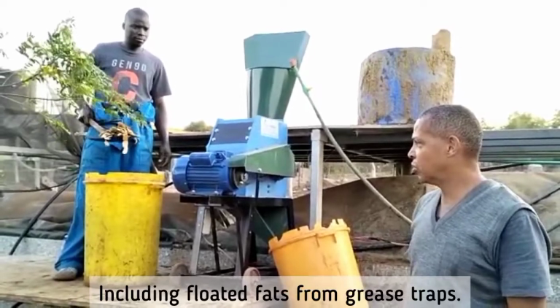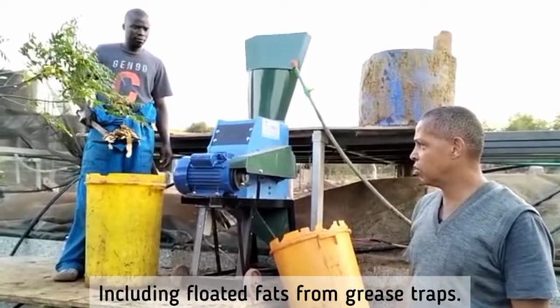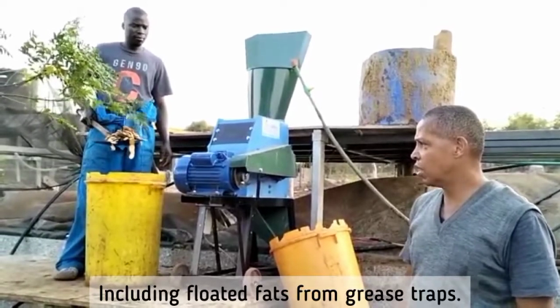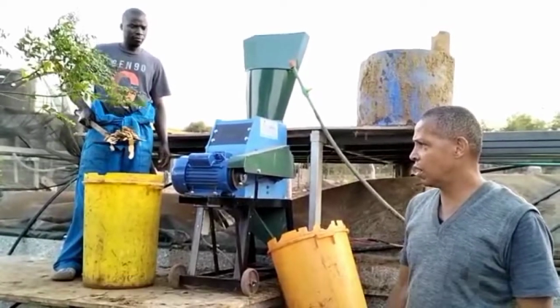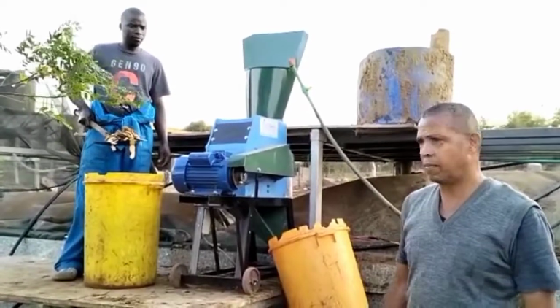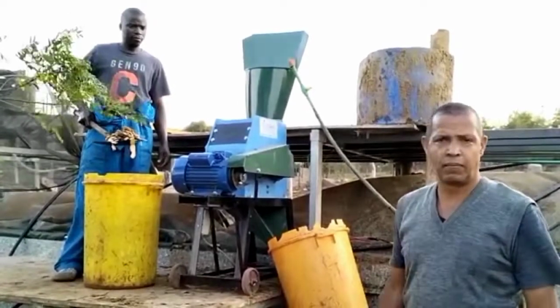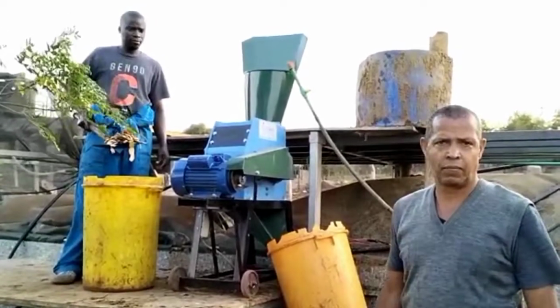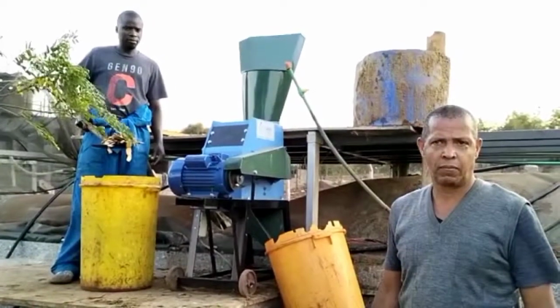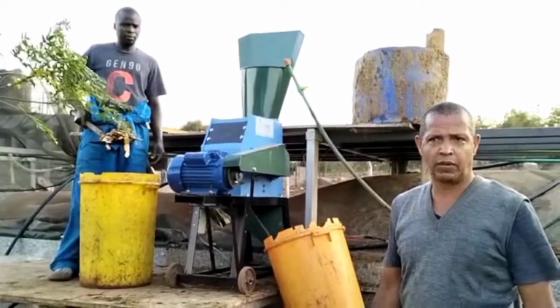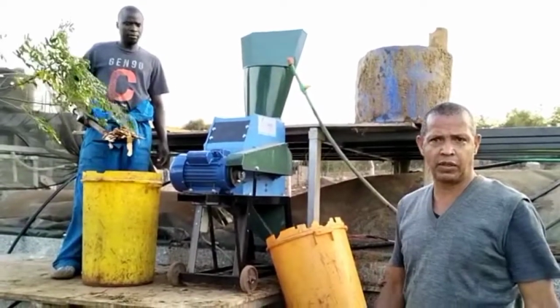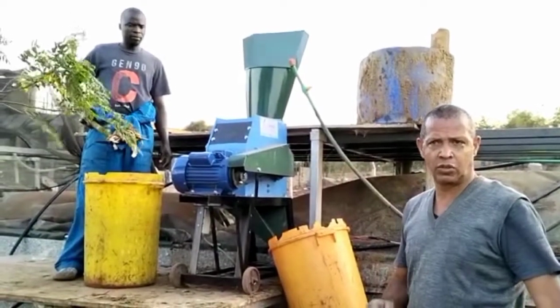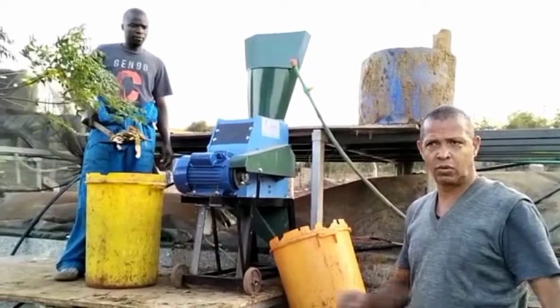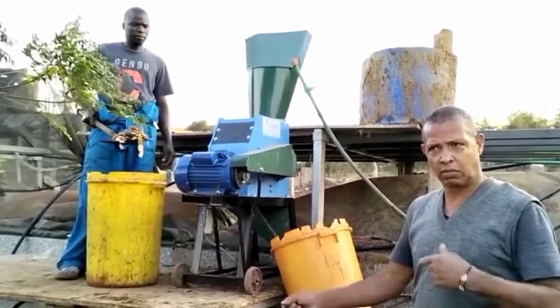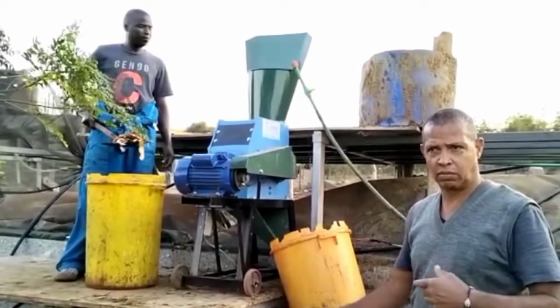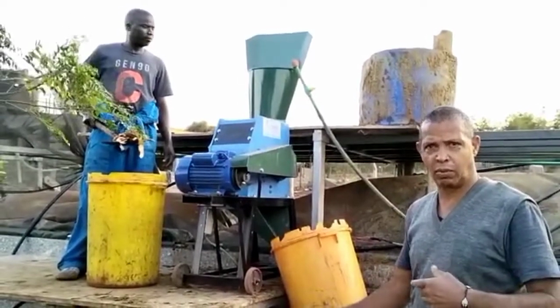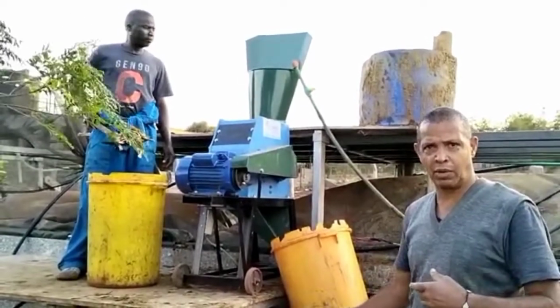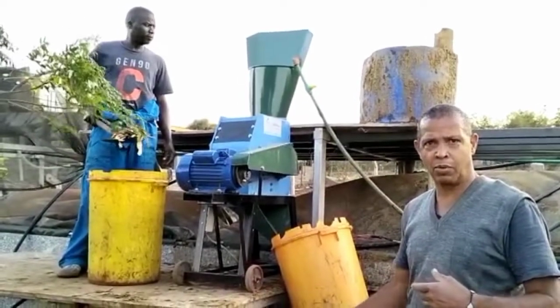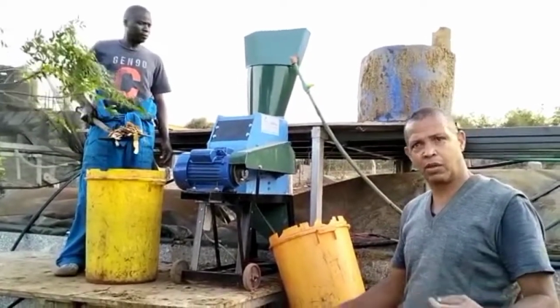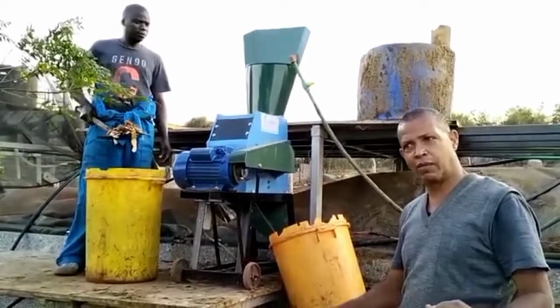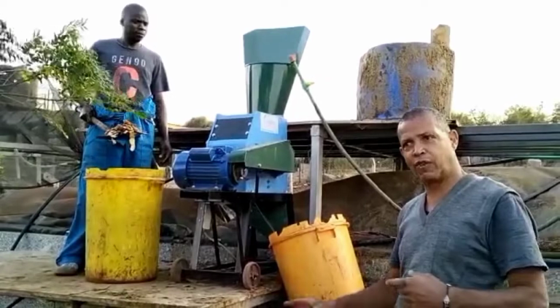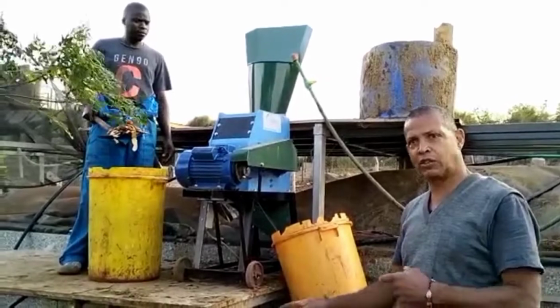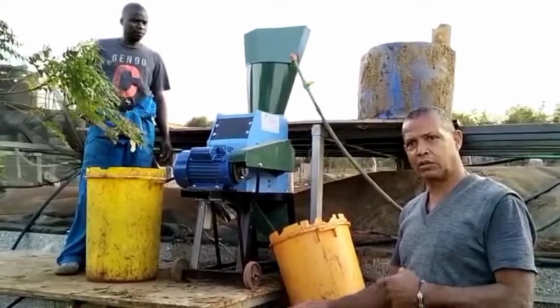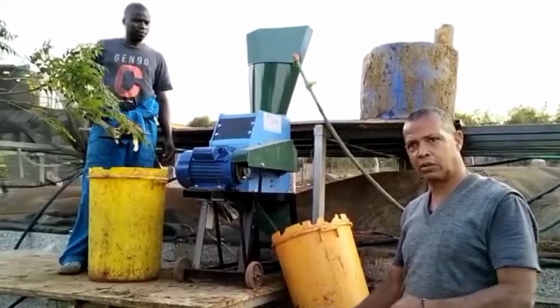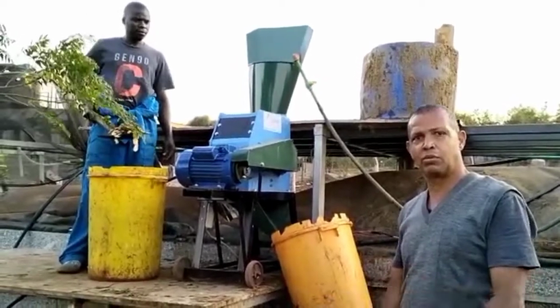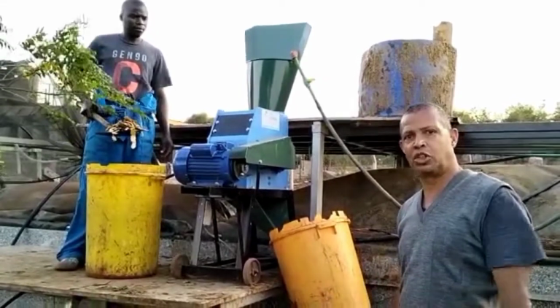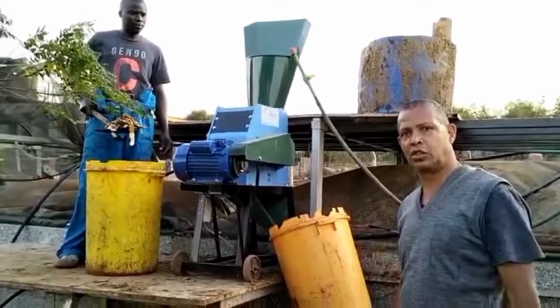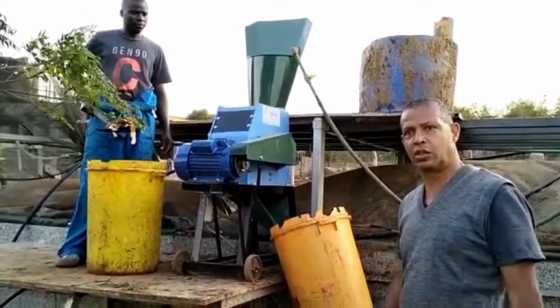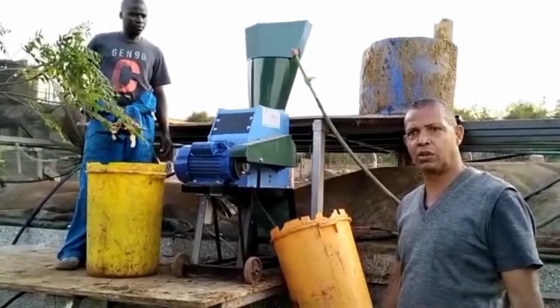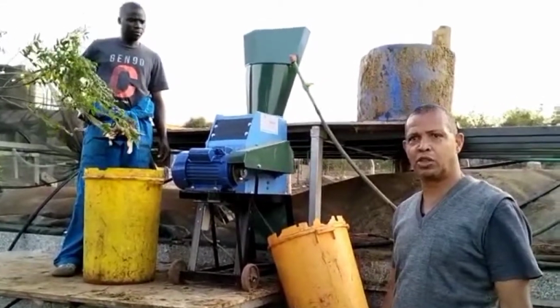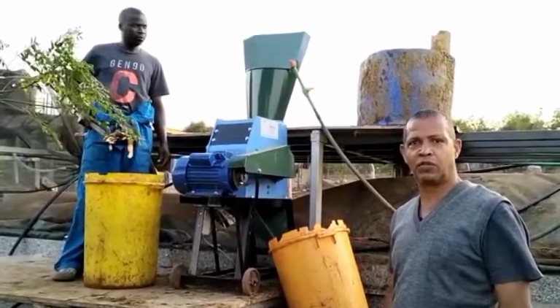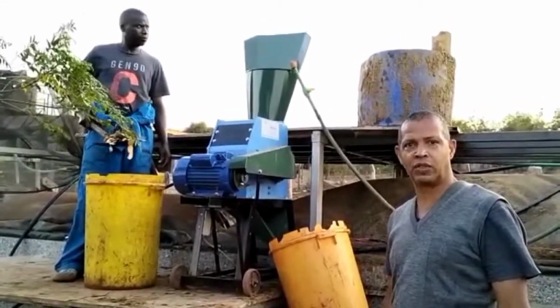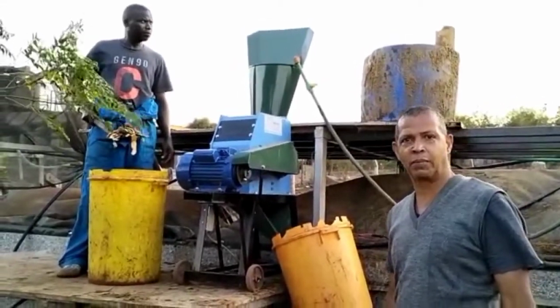So this is the breaking moment — the first commissioning, turning on the machine for the first time.